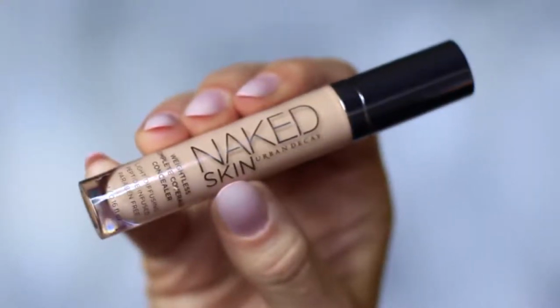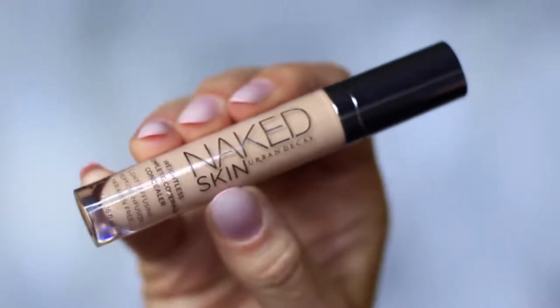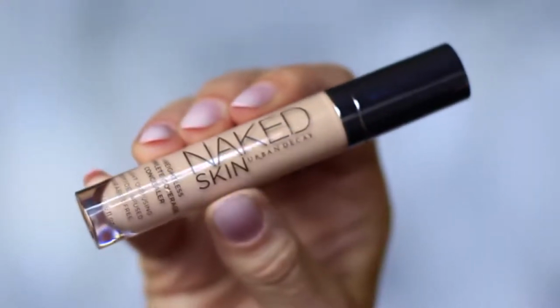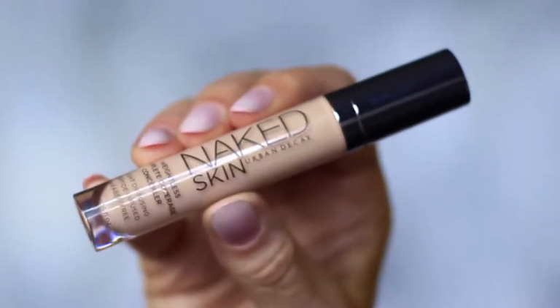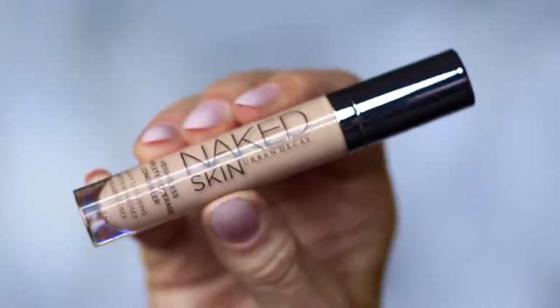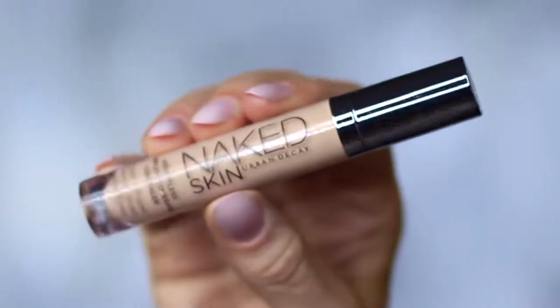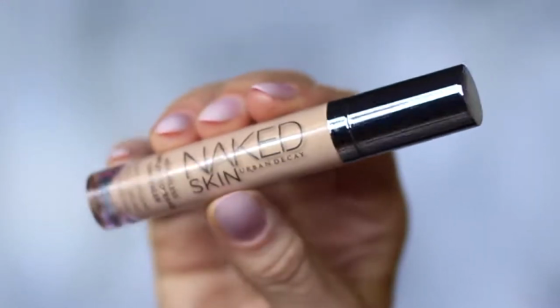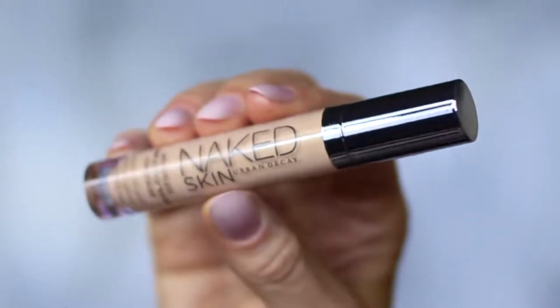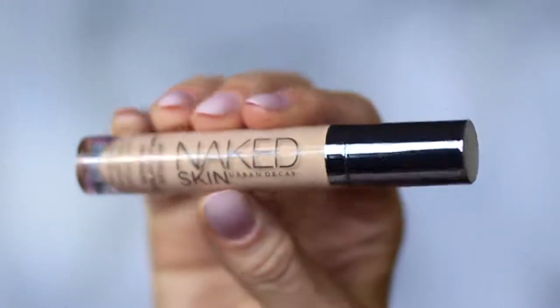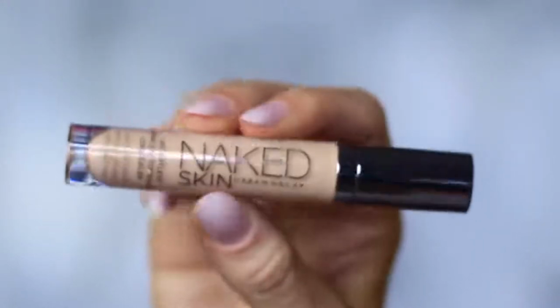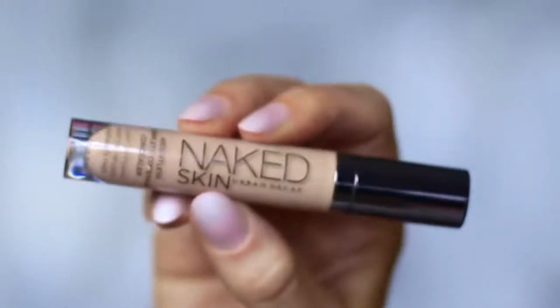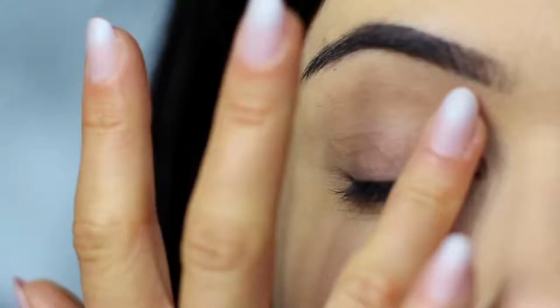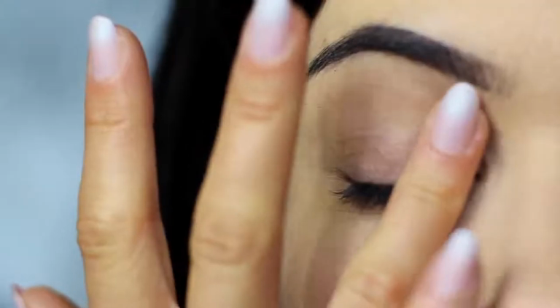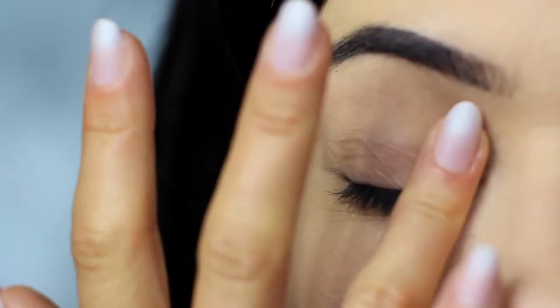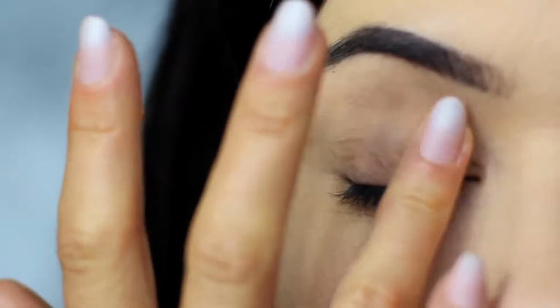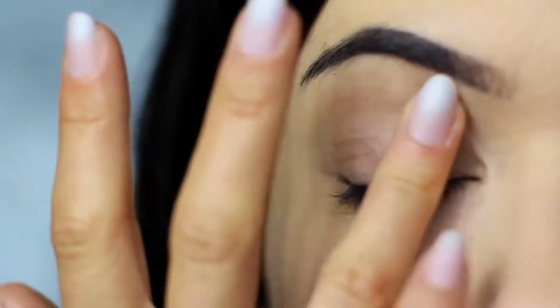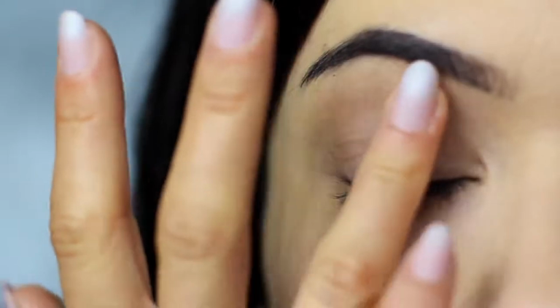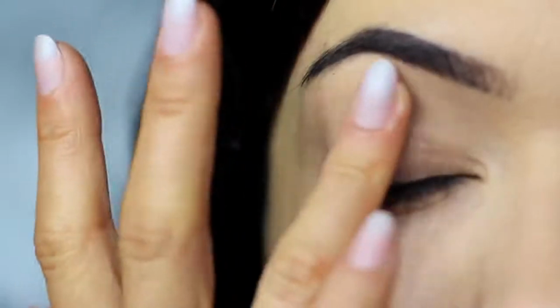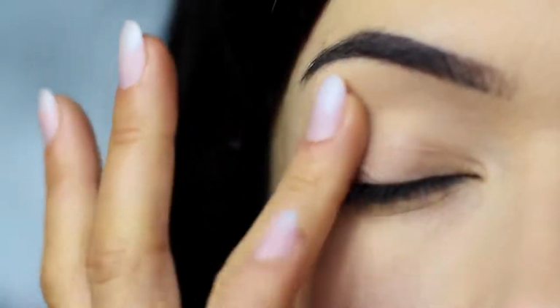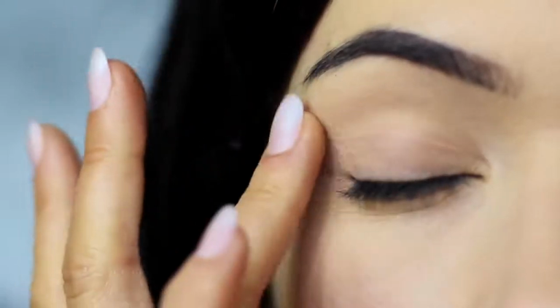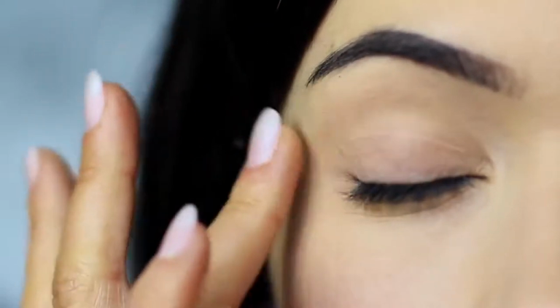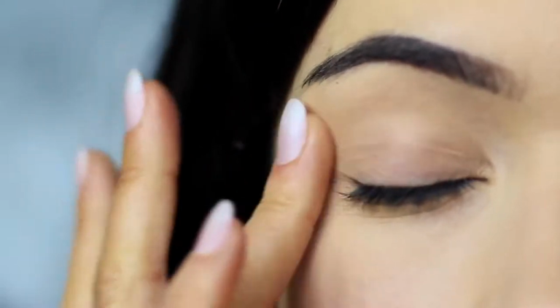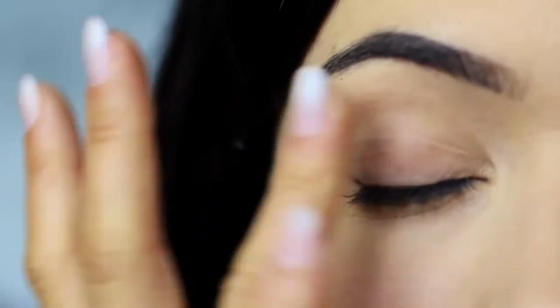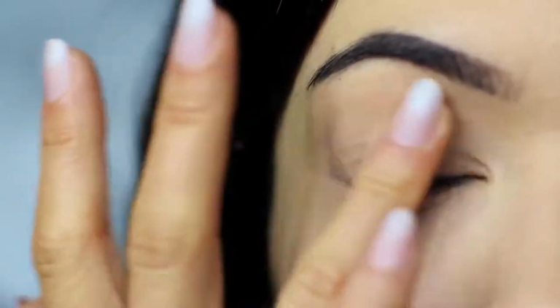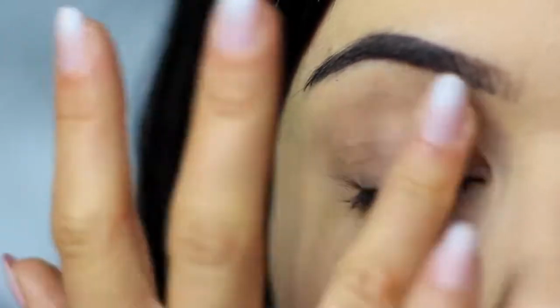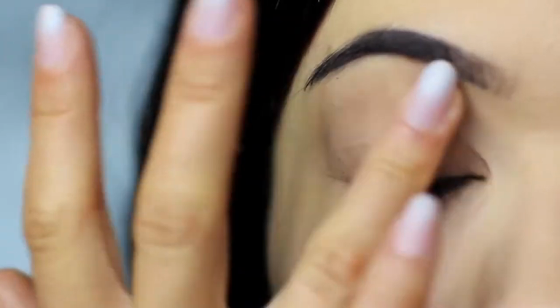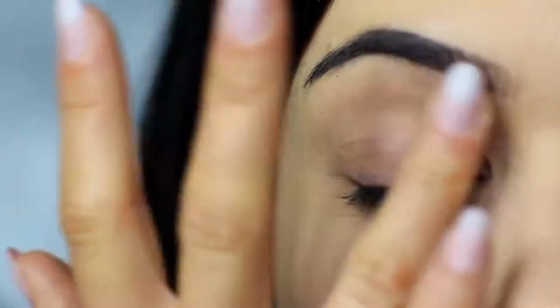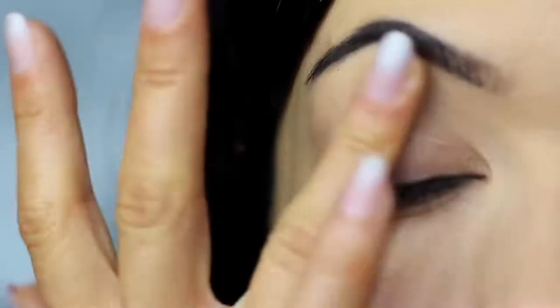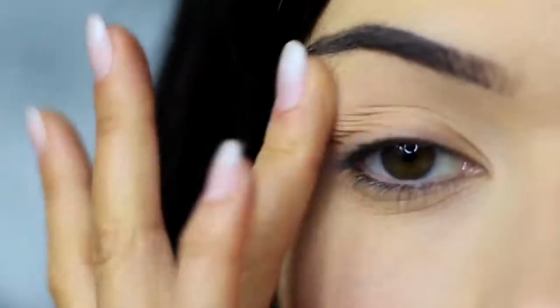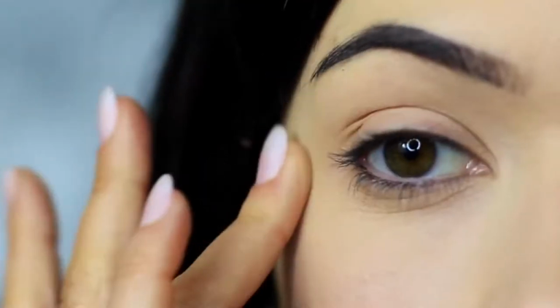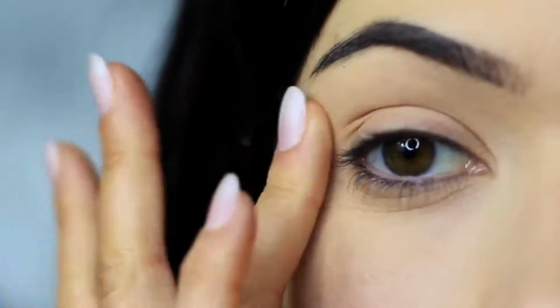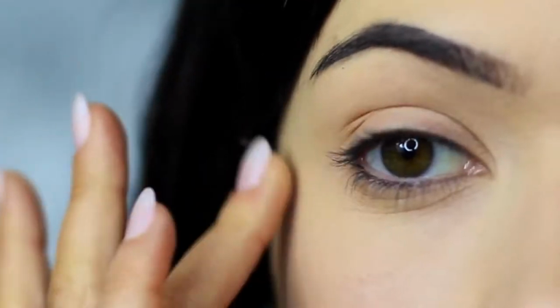I'm using the concealer as a base, which I've already applied on the lids. This will create a blank canvas for us to work on.